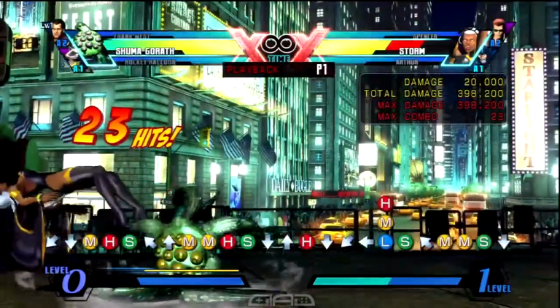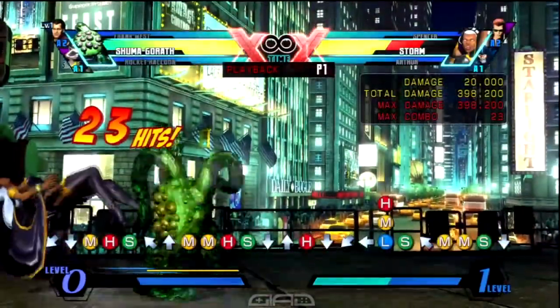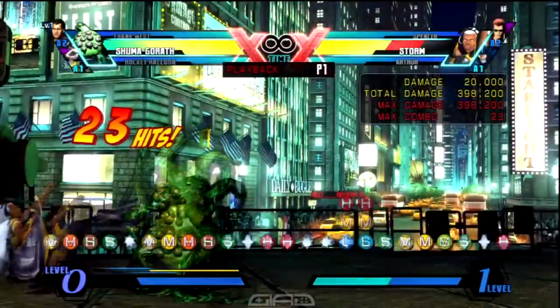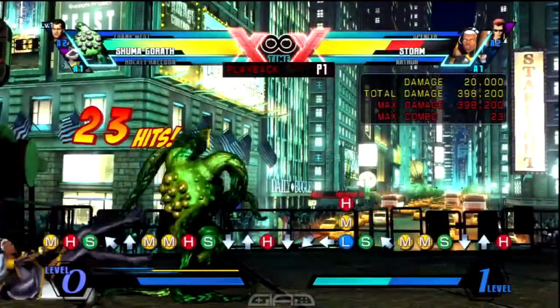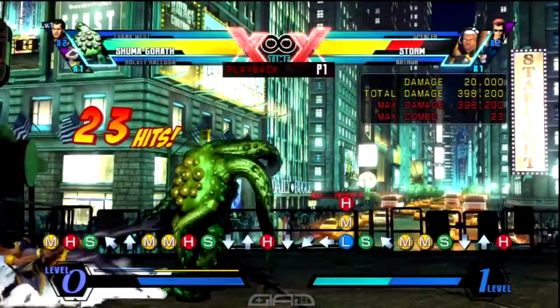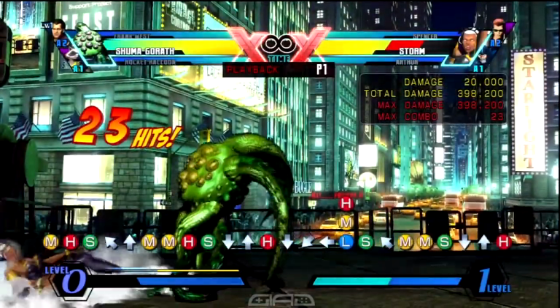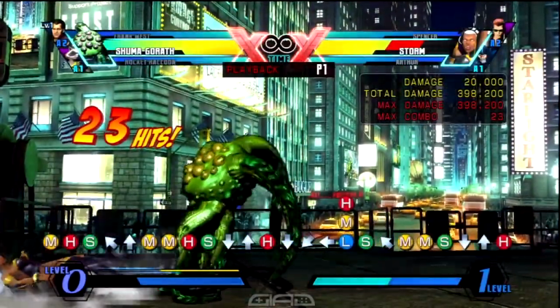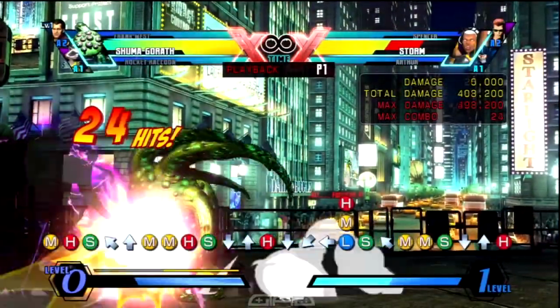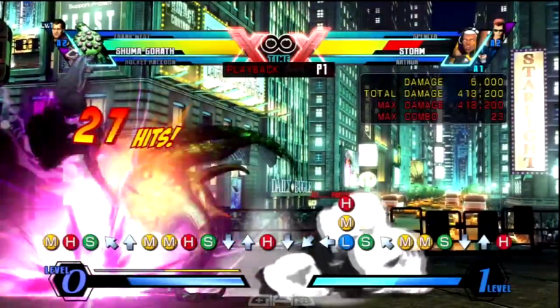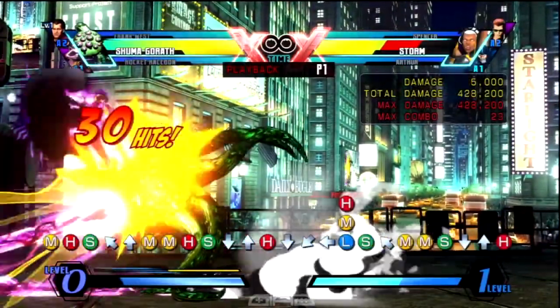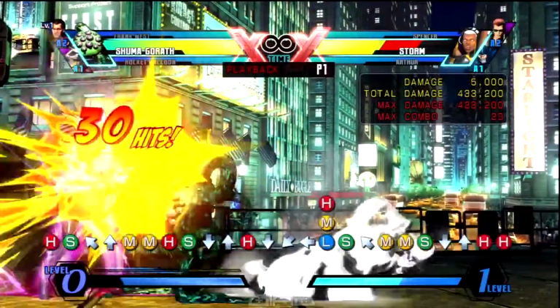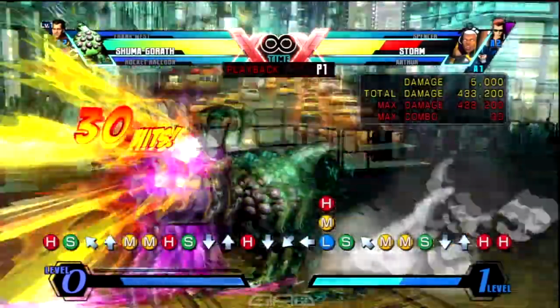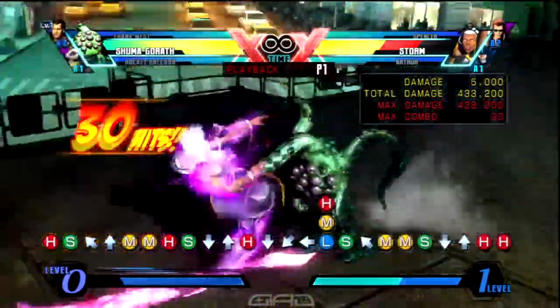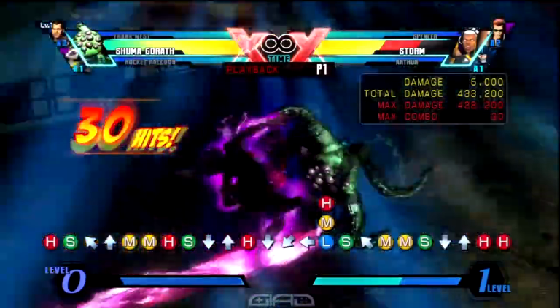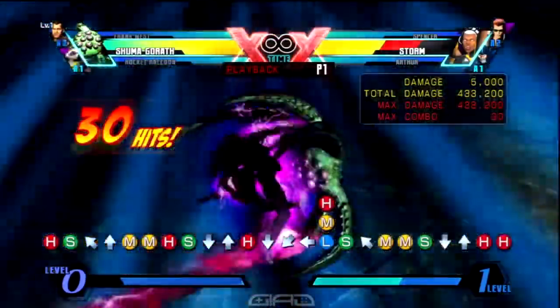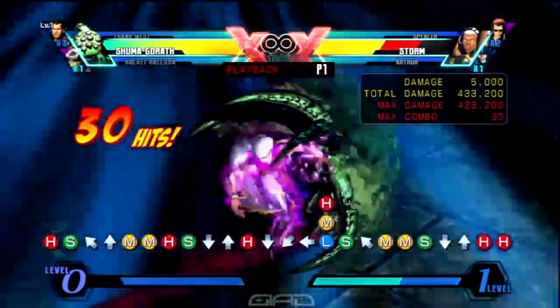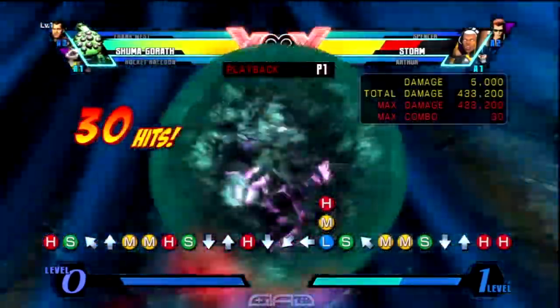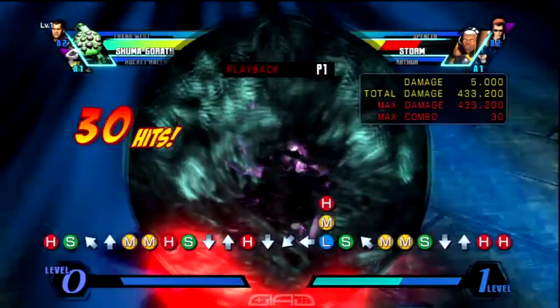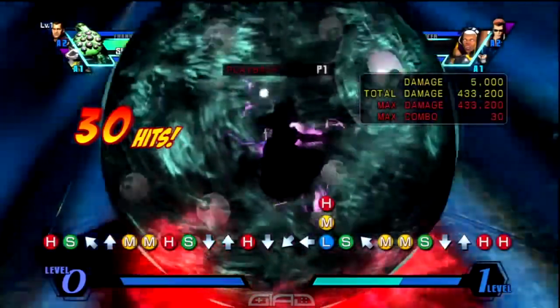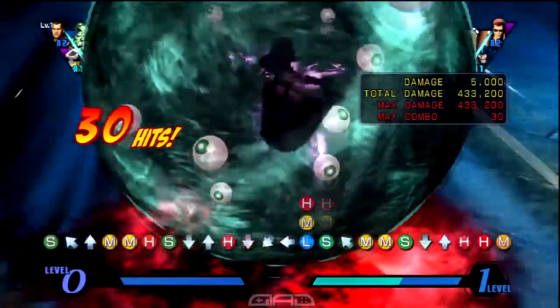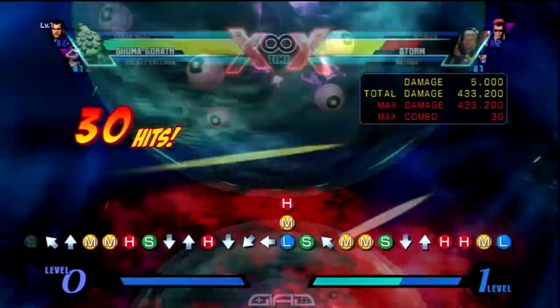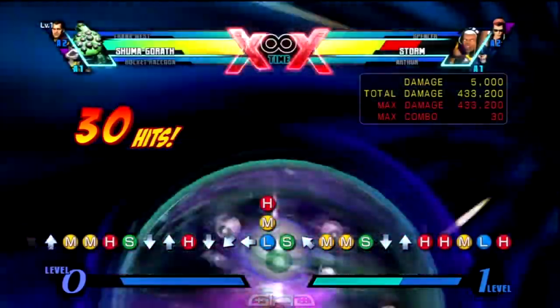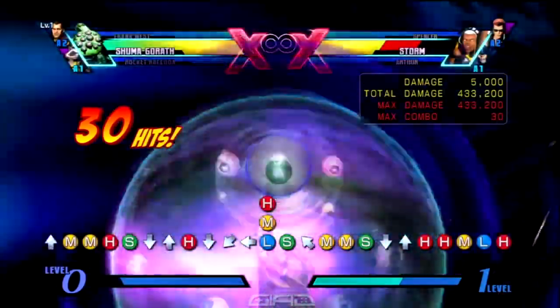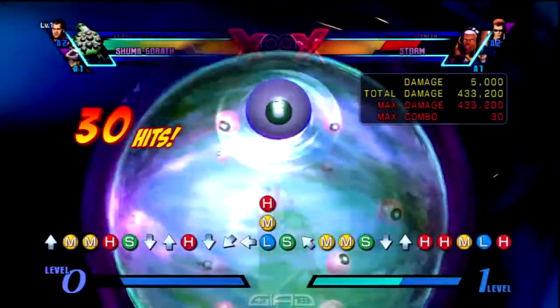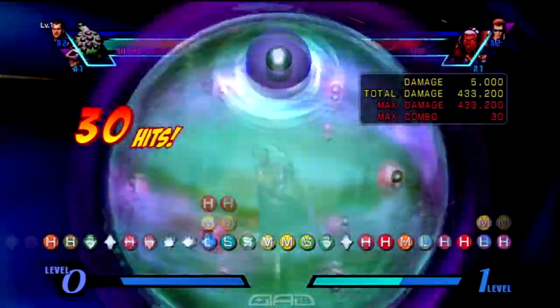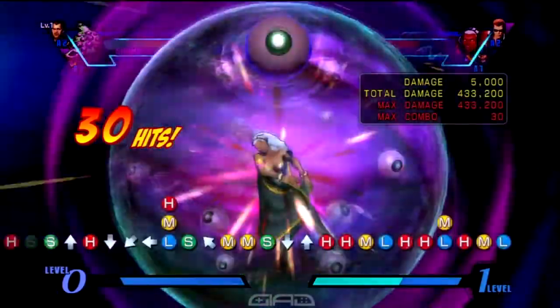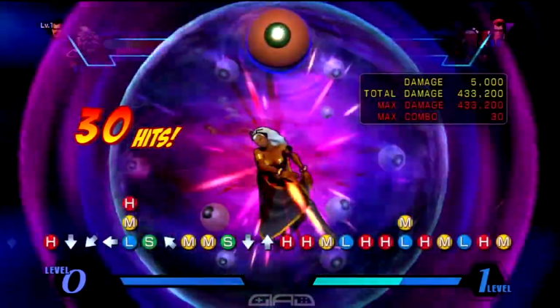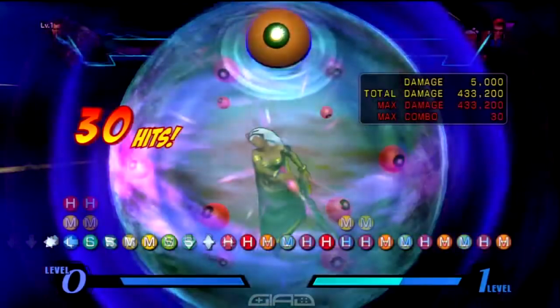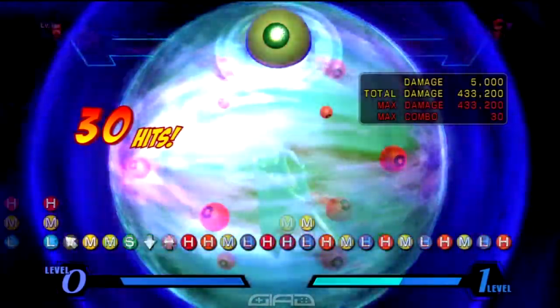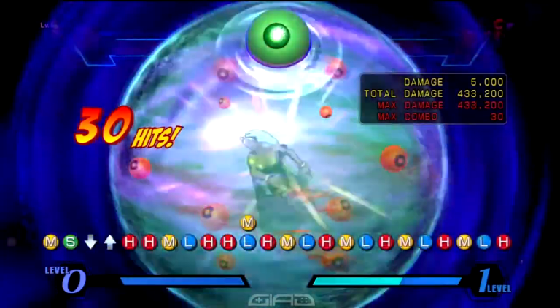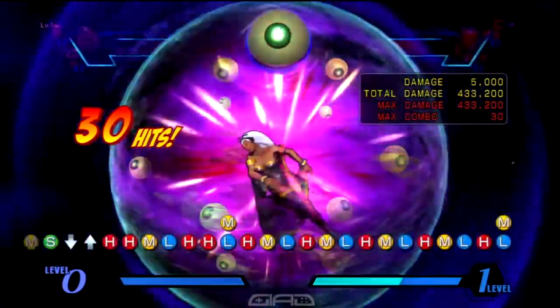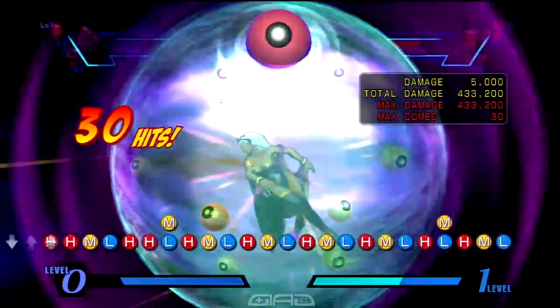And when you land, you release charge into up heavy Mystic Ray. And for the continuation, you do standing heavy for Chaos Dimension.